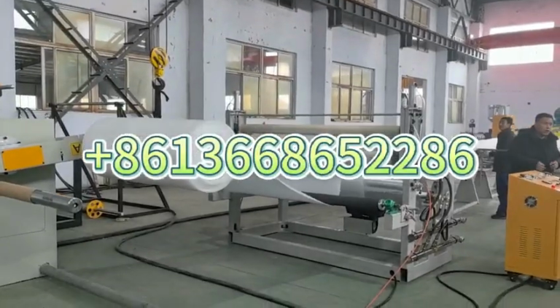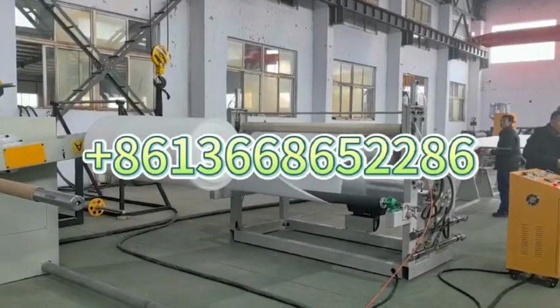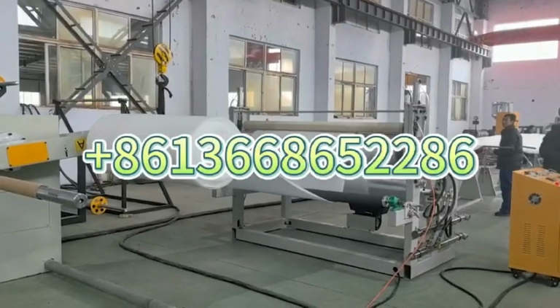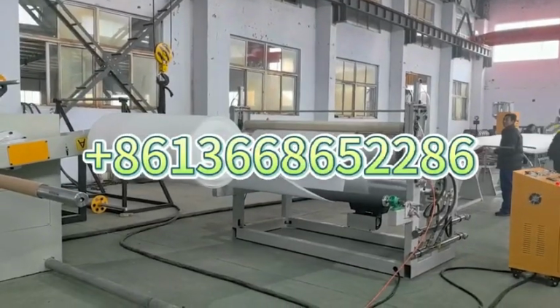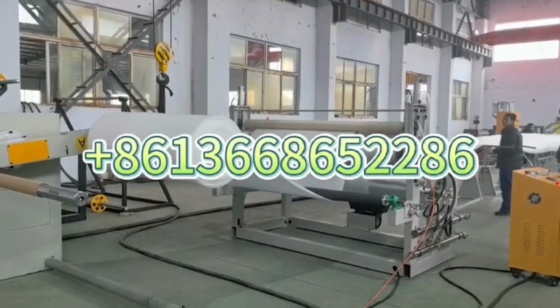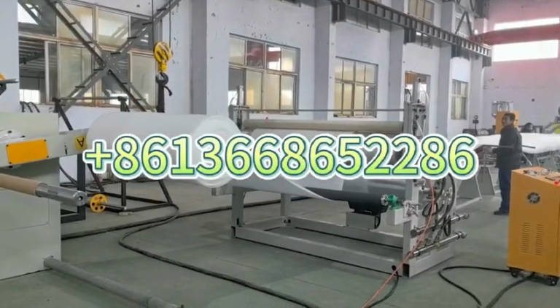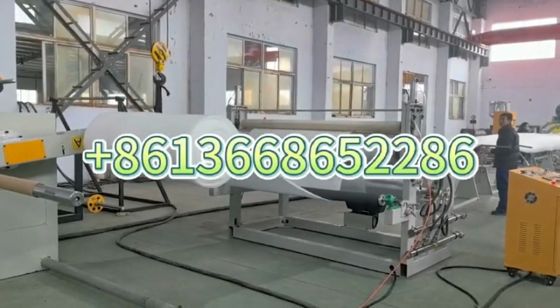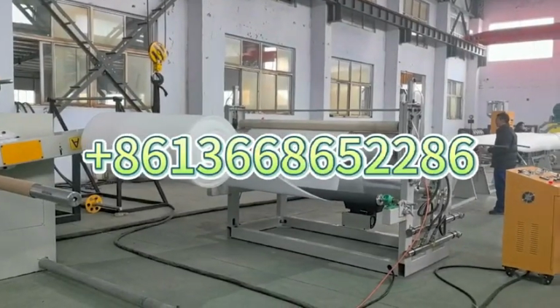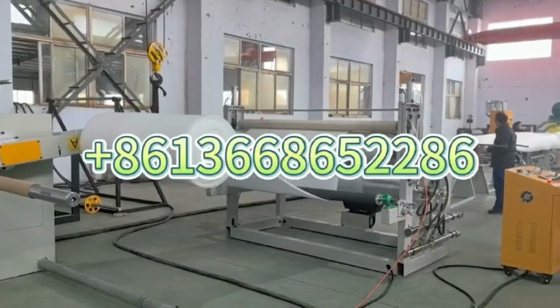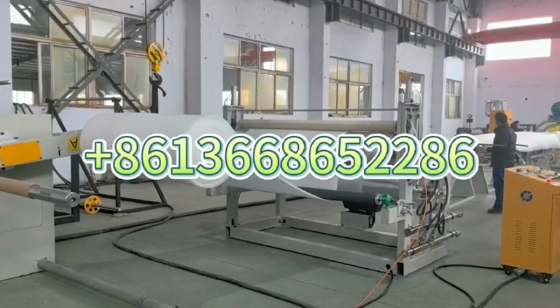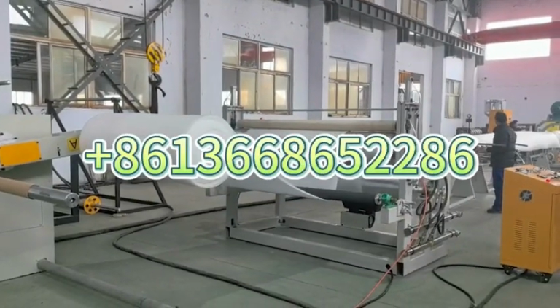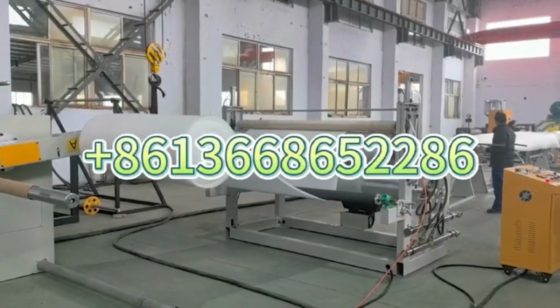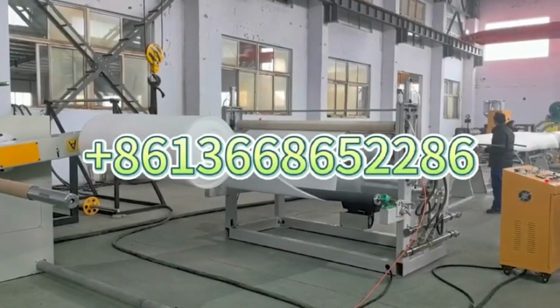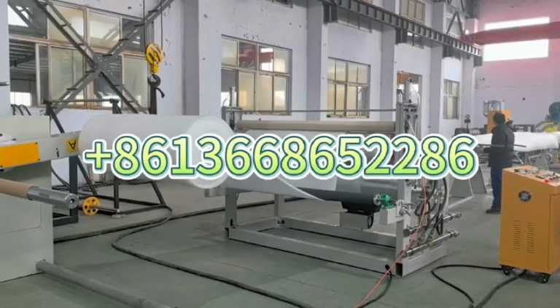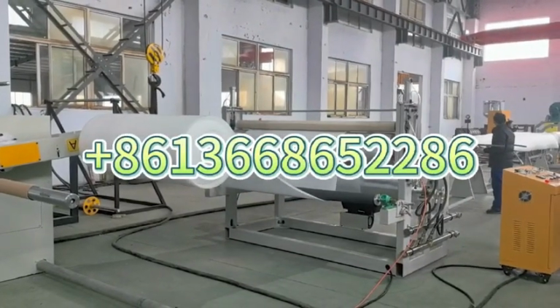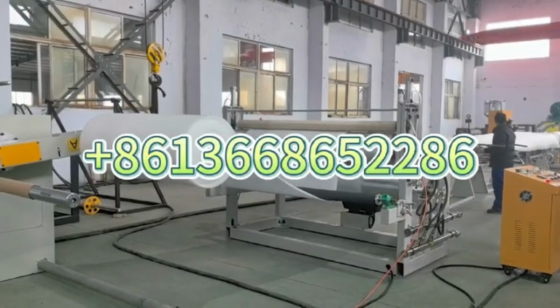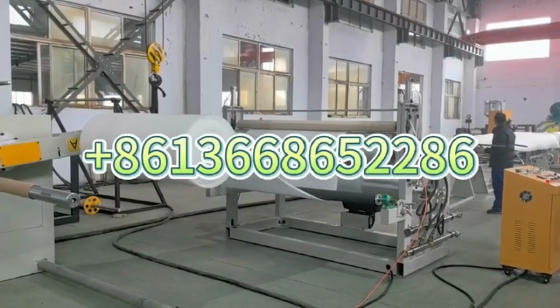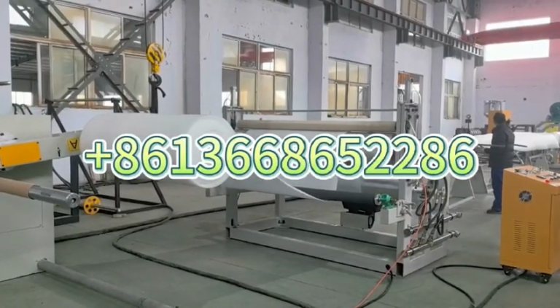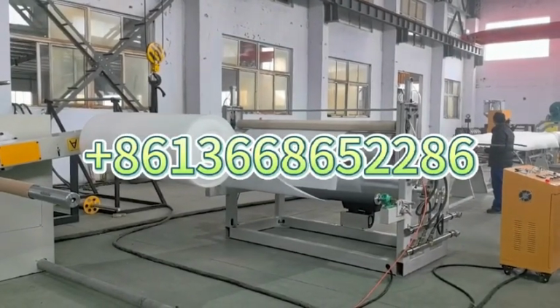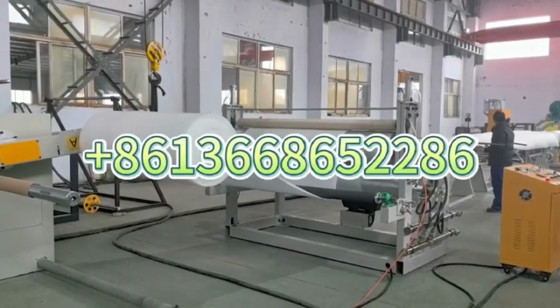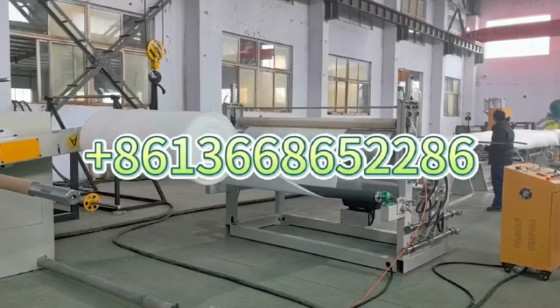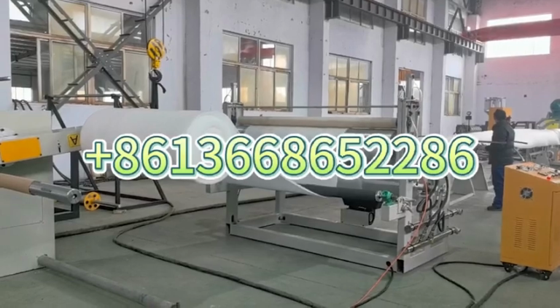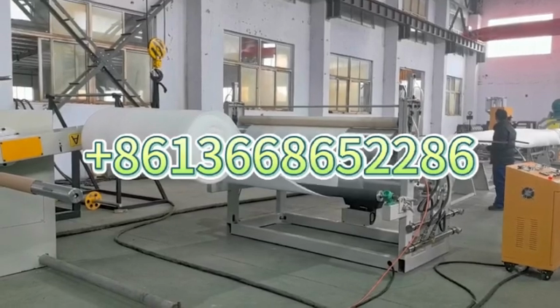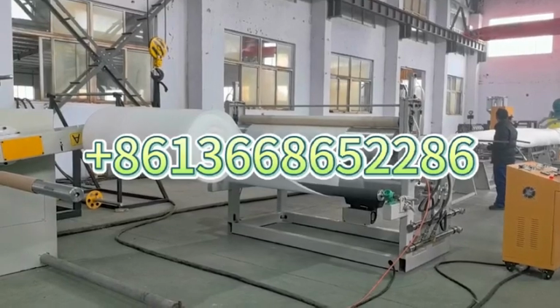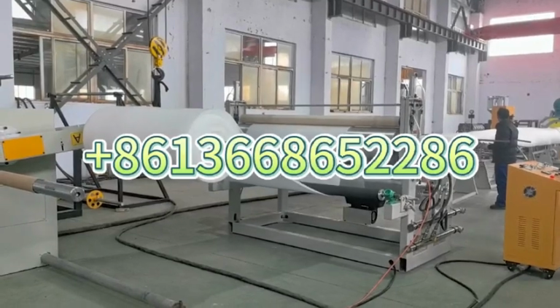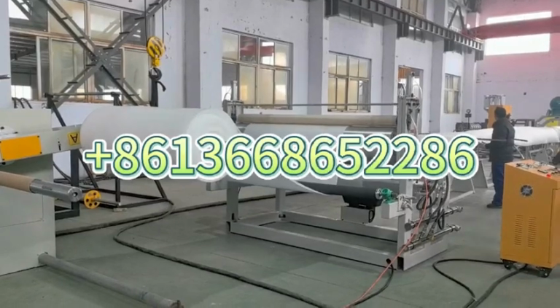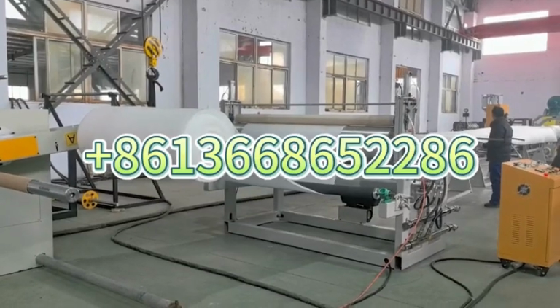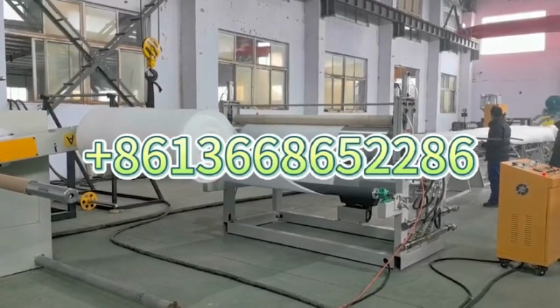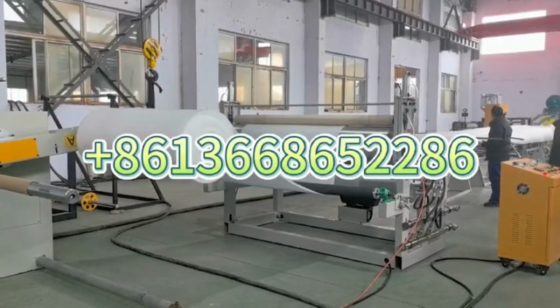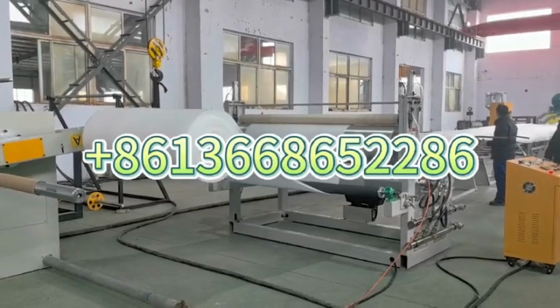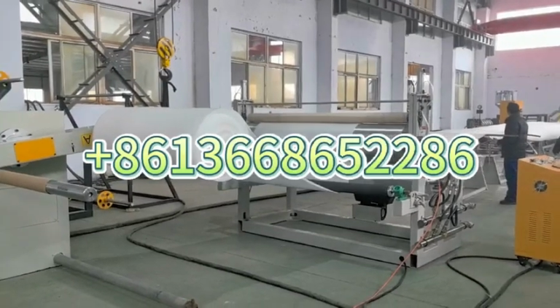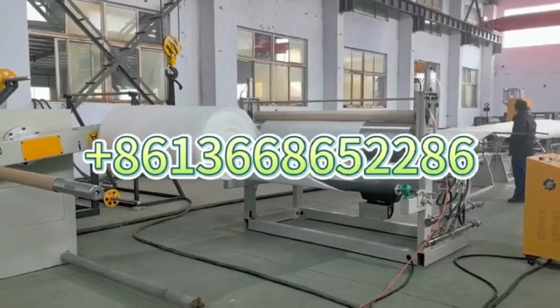Hello, I'm Jessica. This is our ETE Foam Sheet Extrusion Machine.